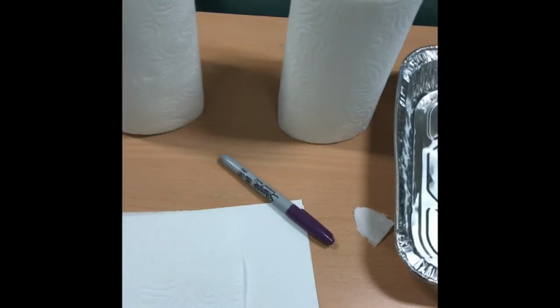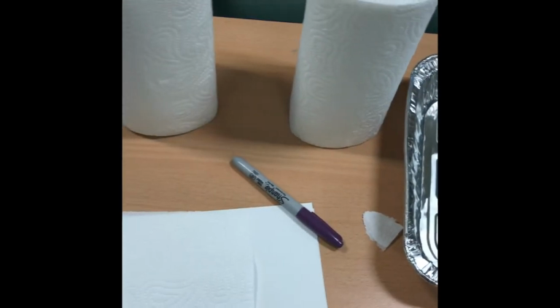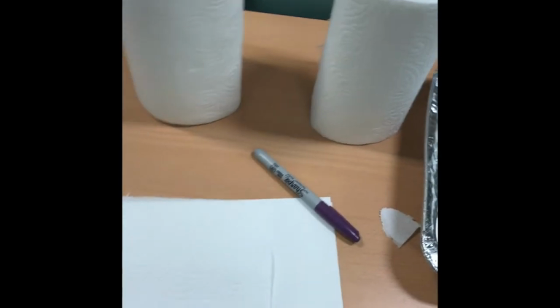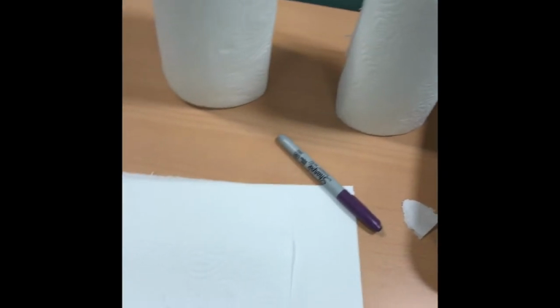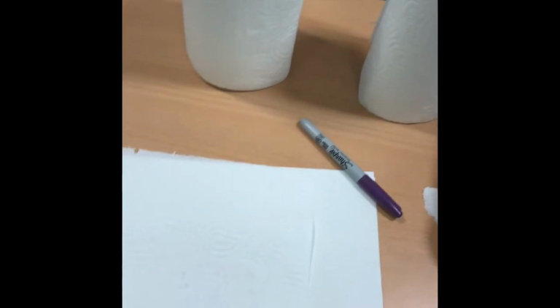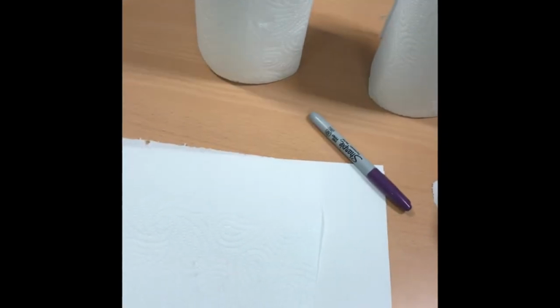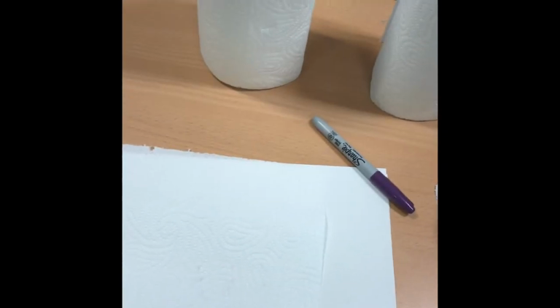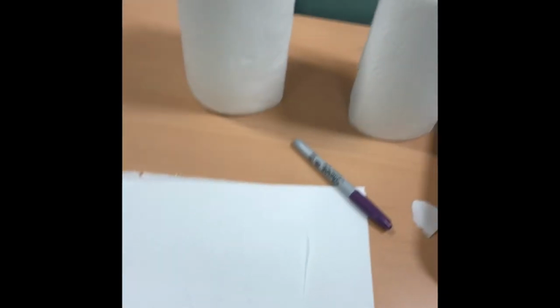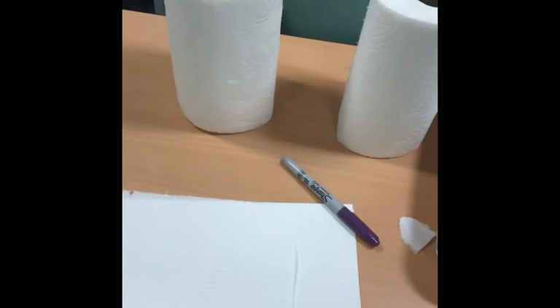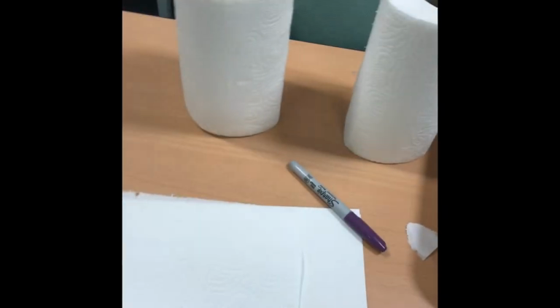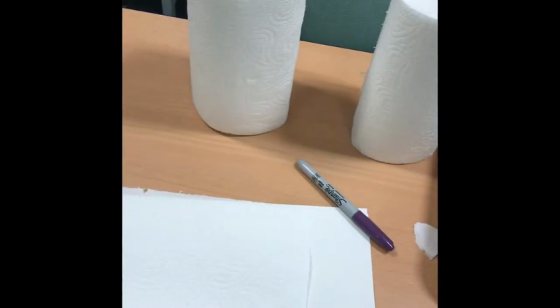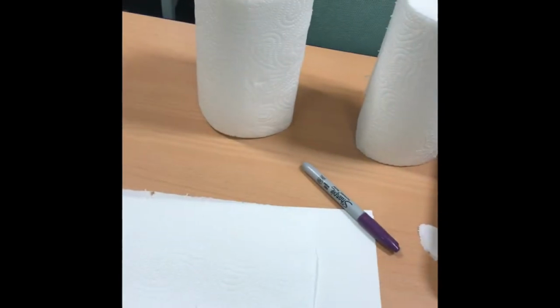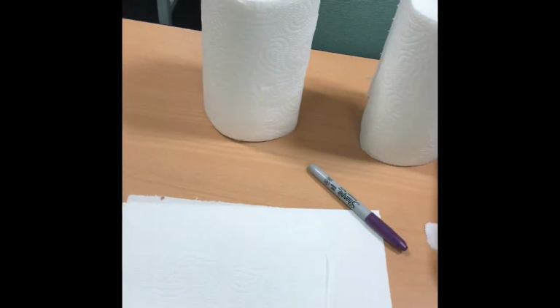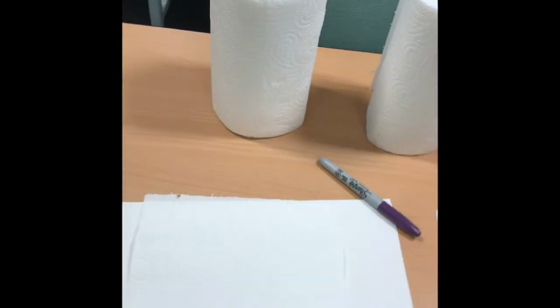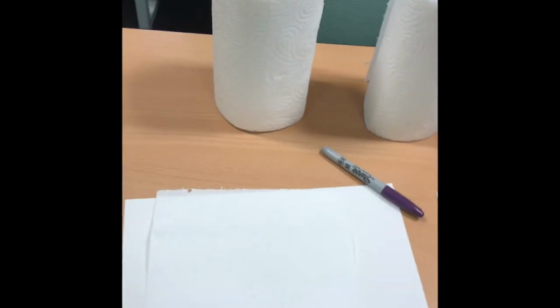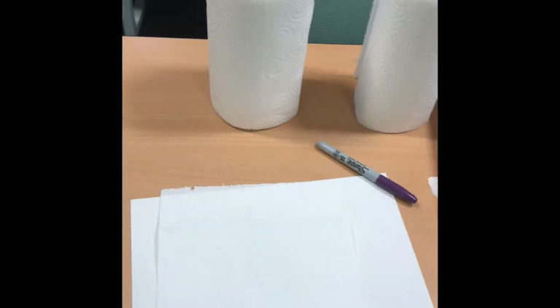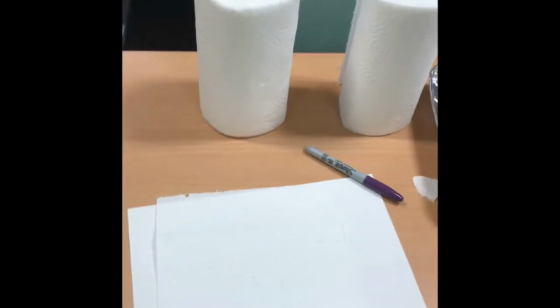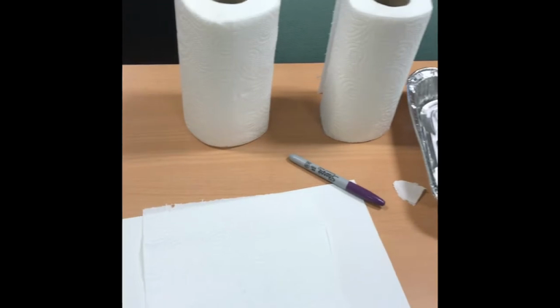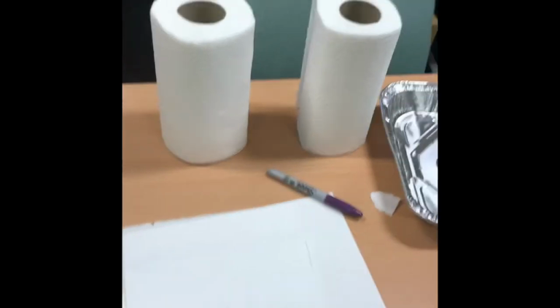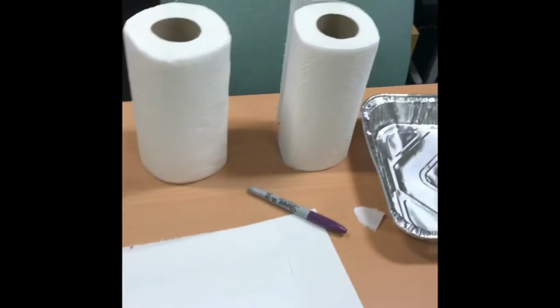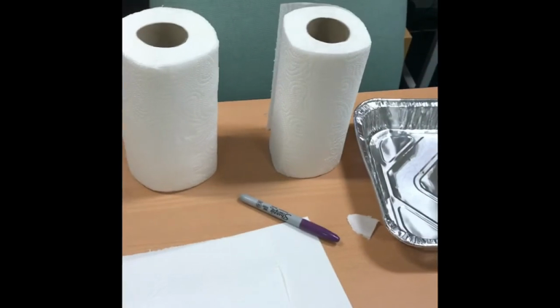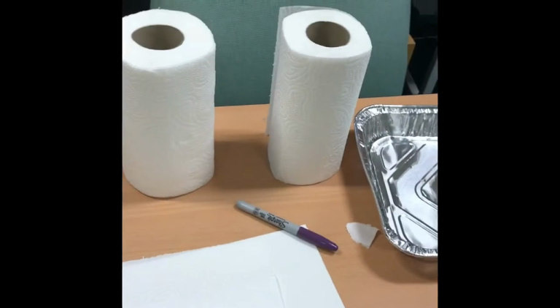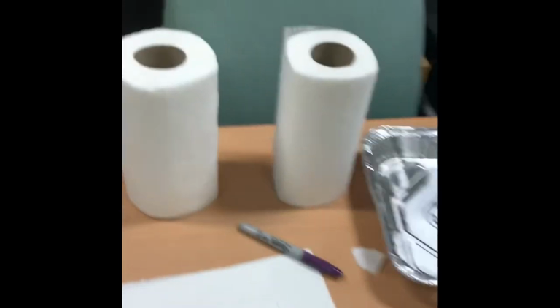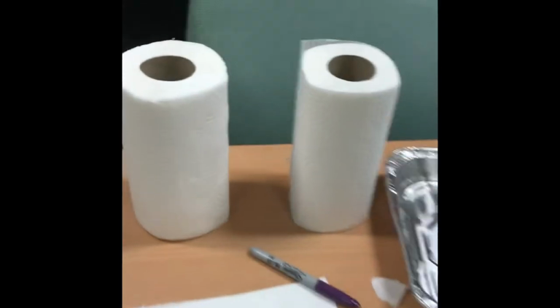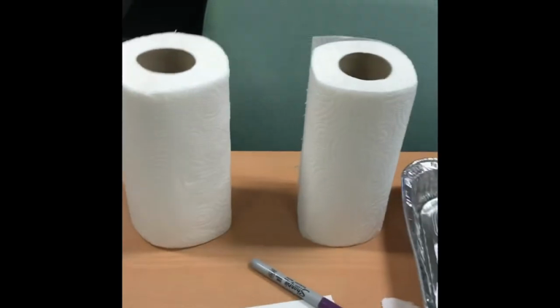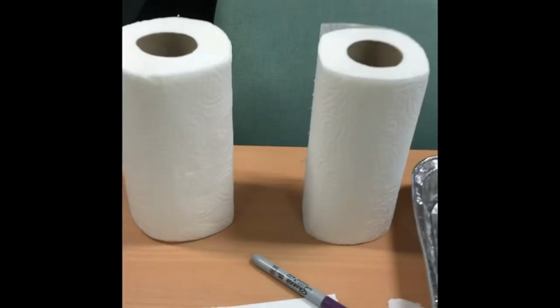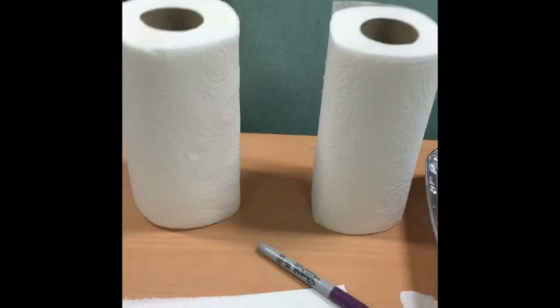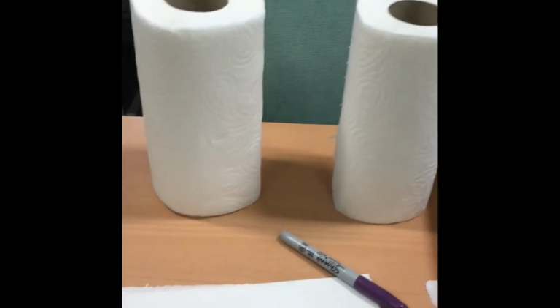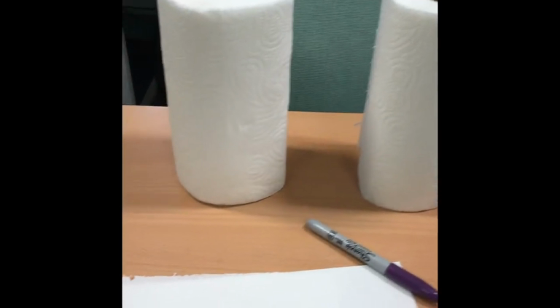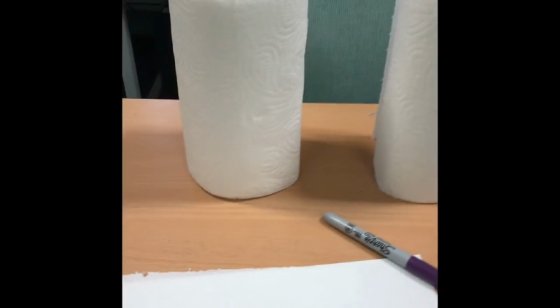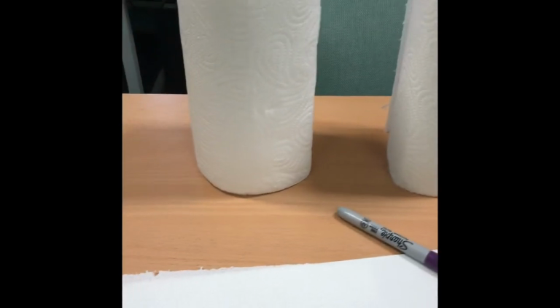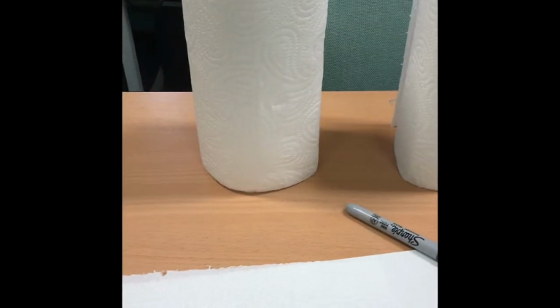Good morning. For Letters and Sounds today we're doing something very practical and we're focusing on tricky words.